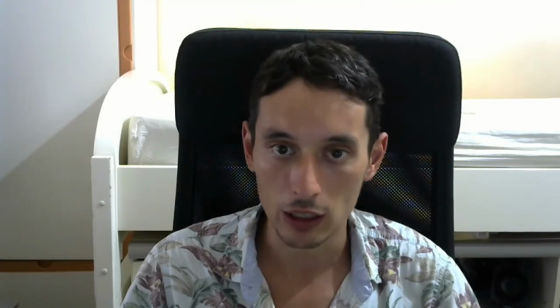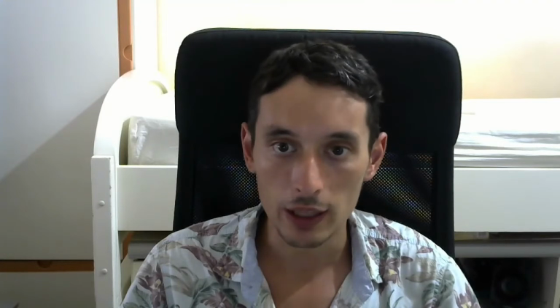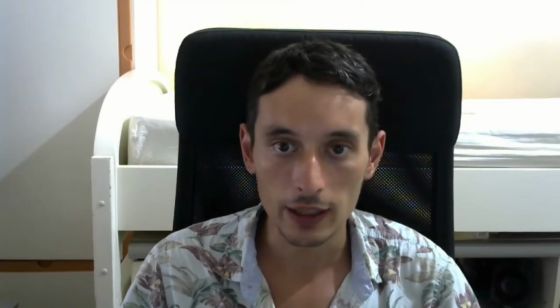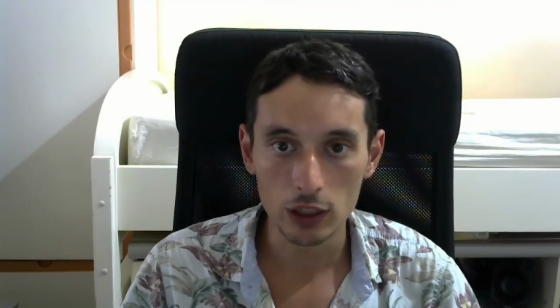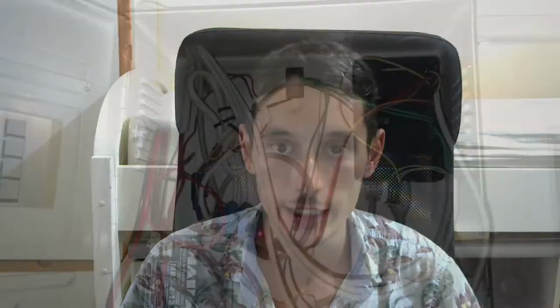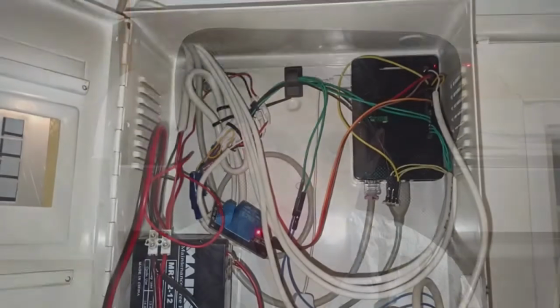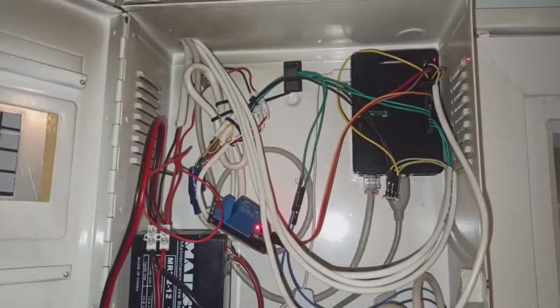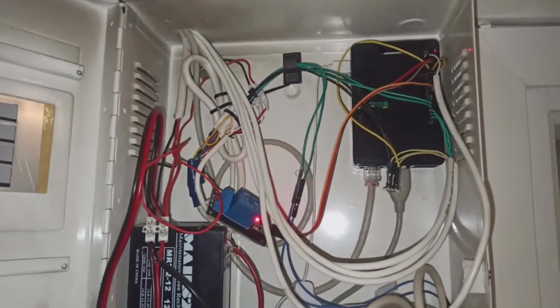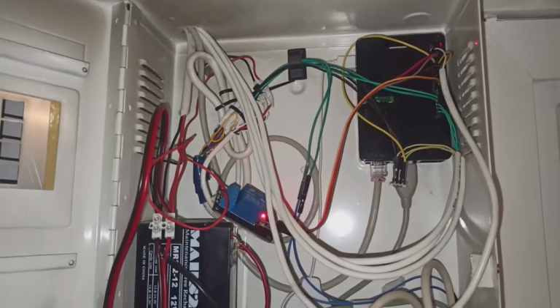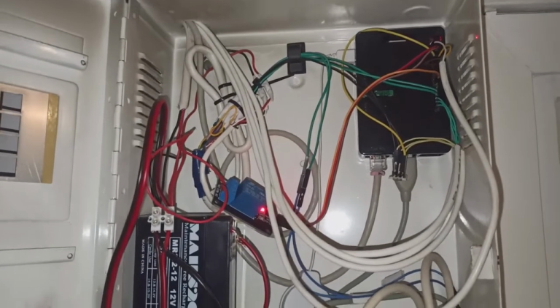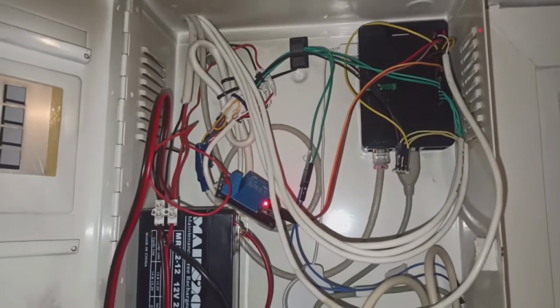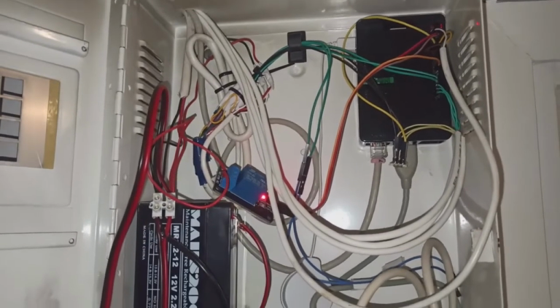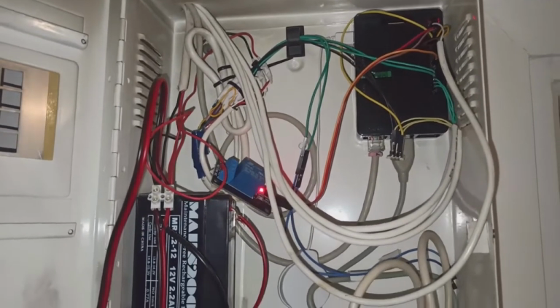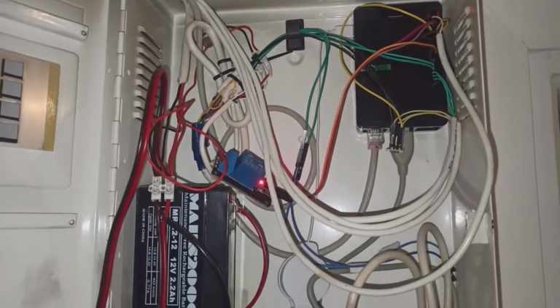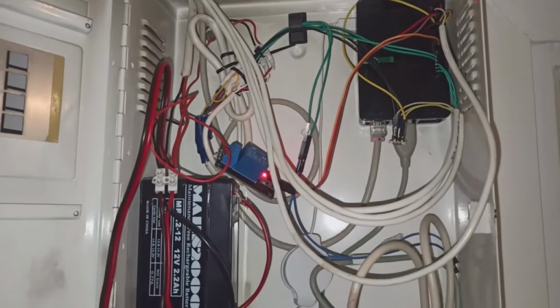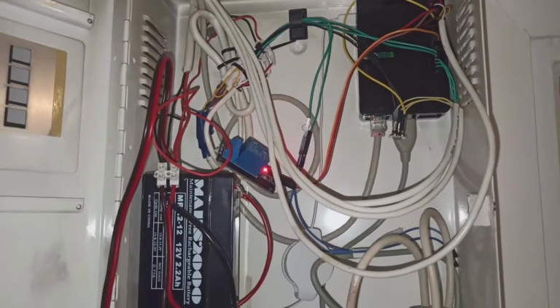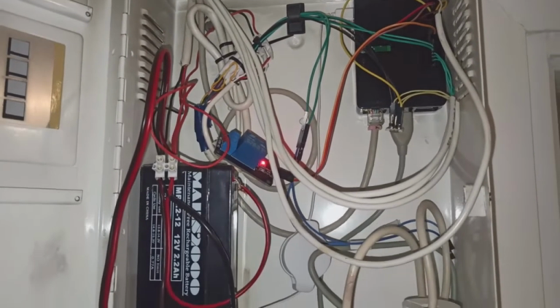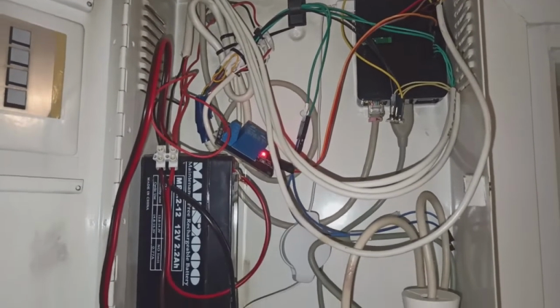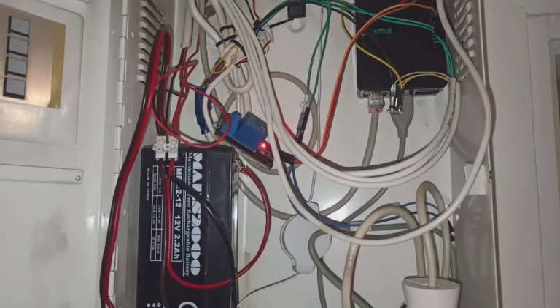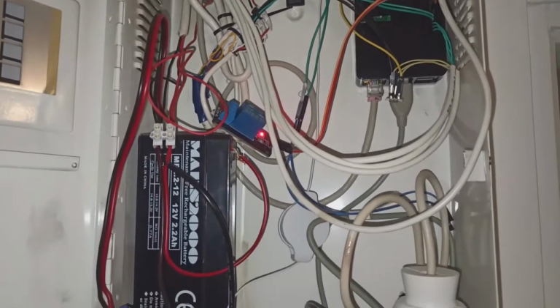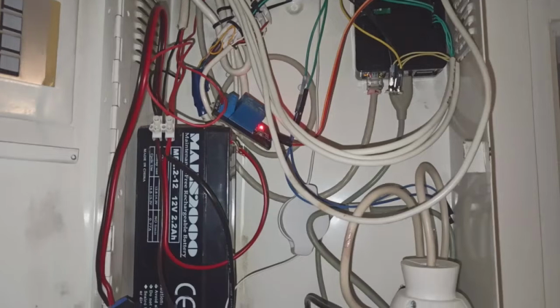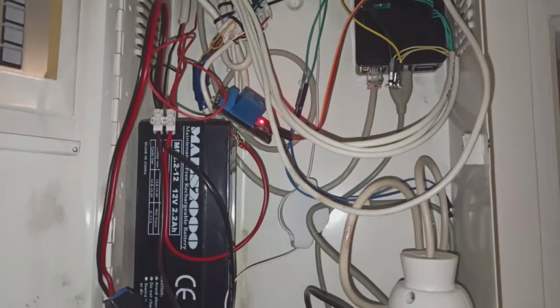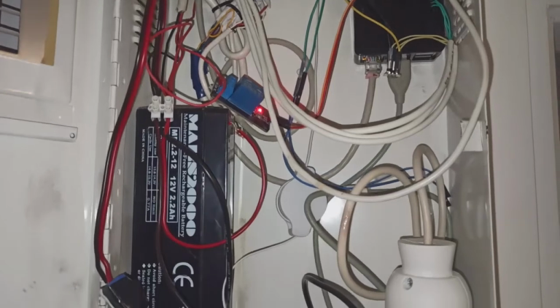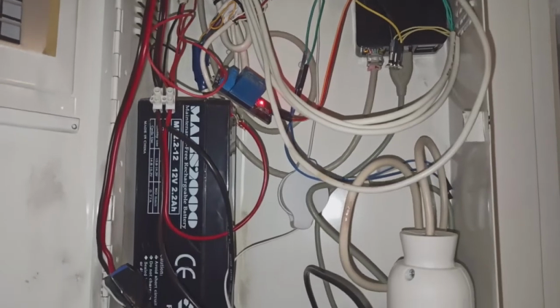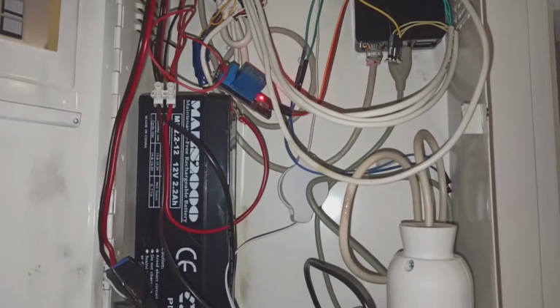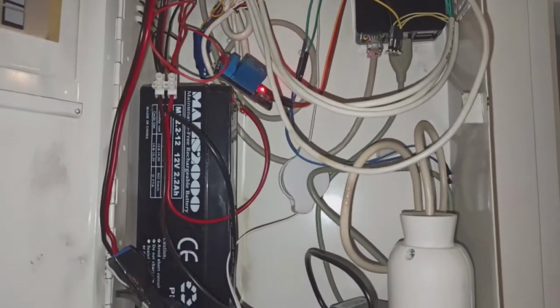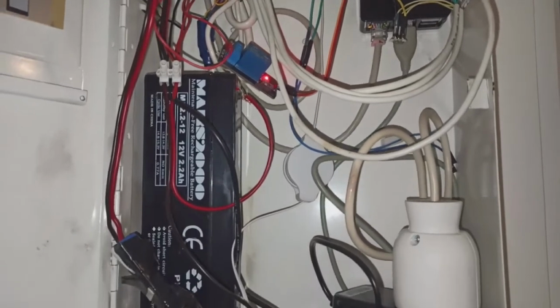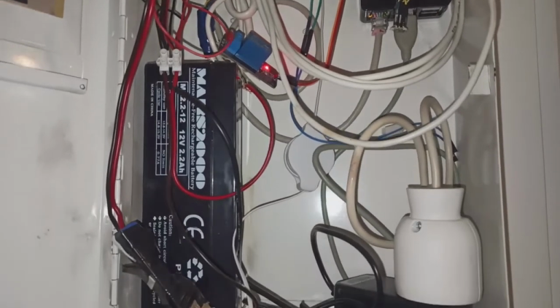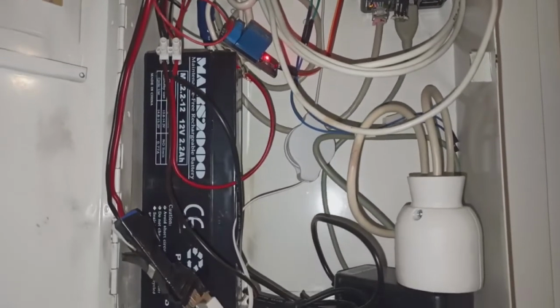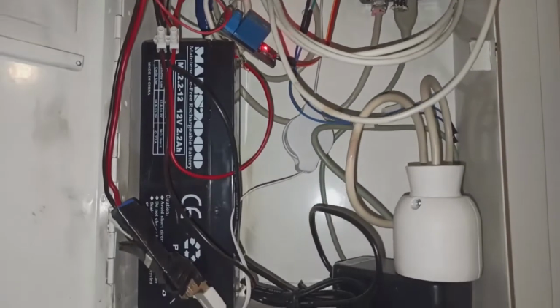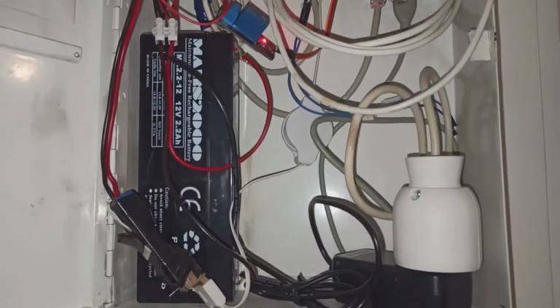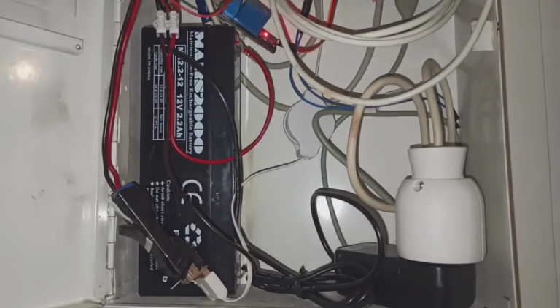The whole system is using a Raspberry Pi that I installed a custom security system called Alarm PI.